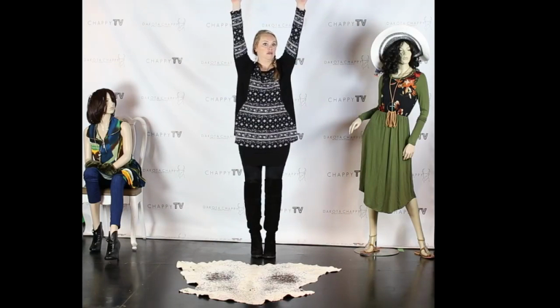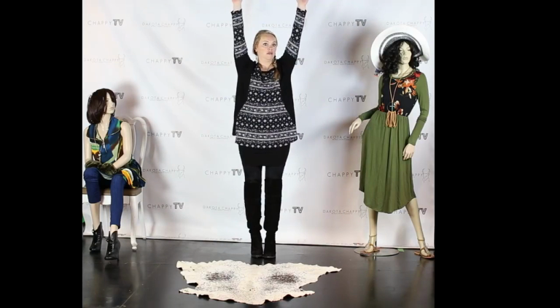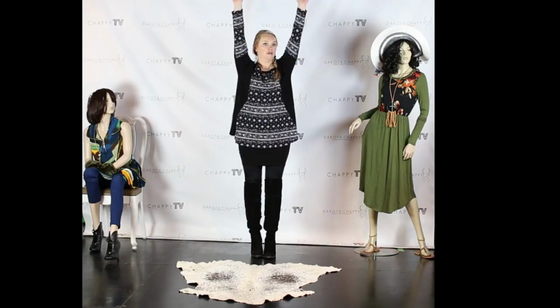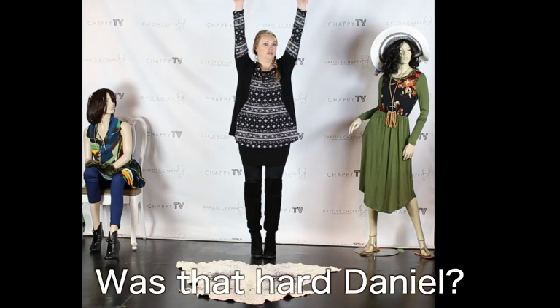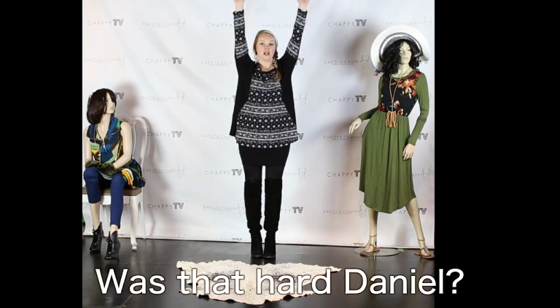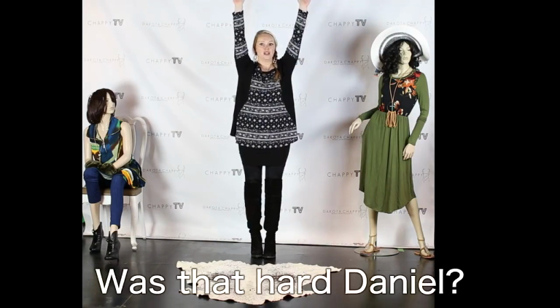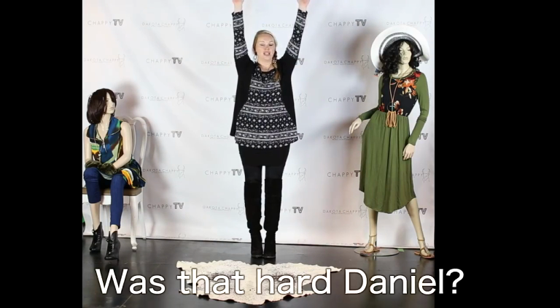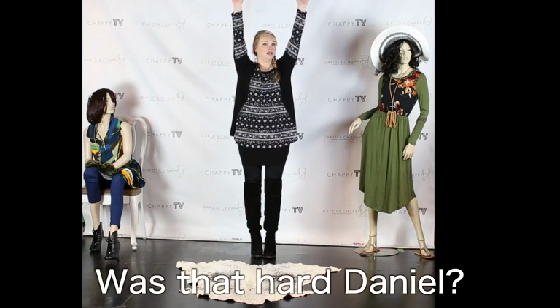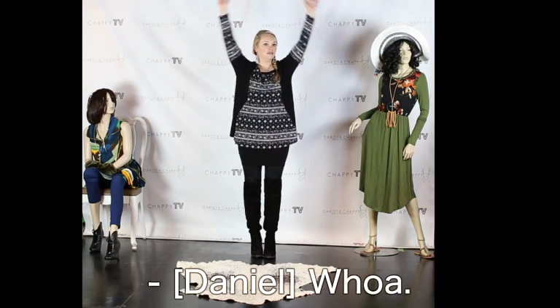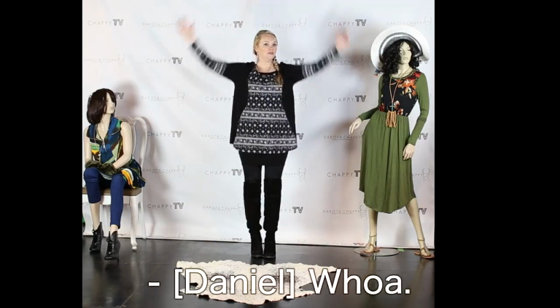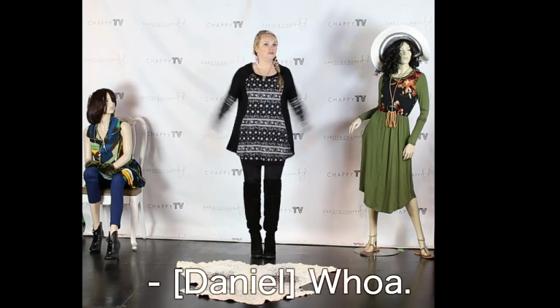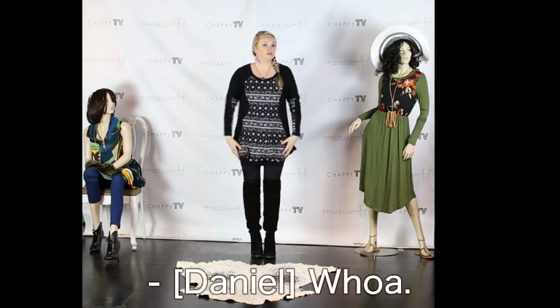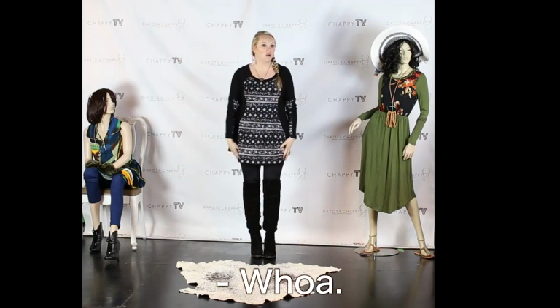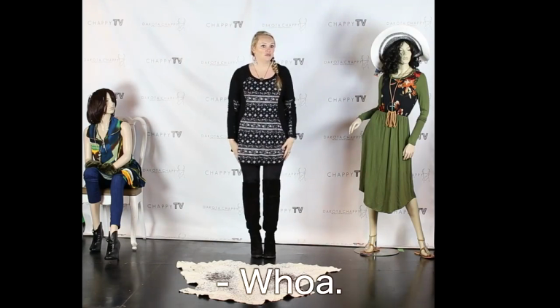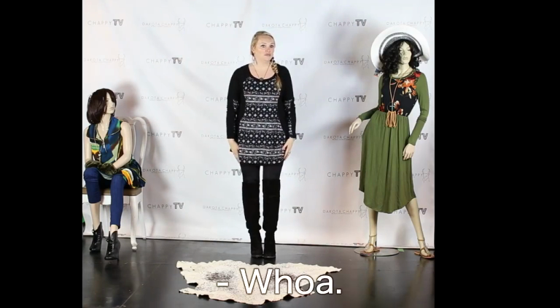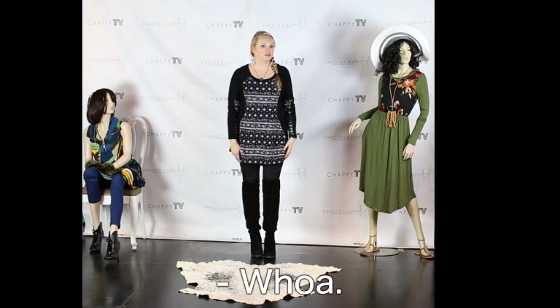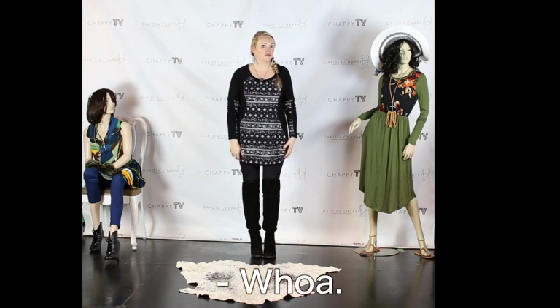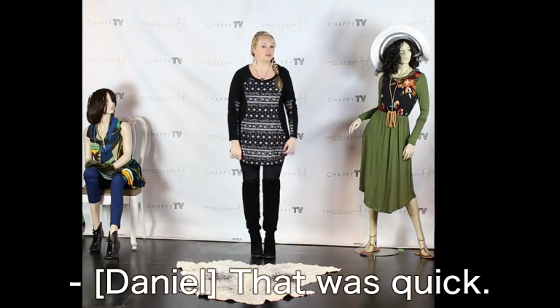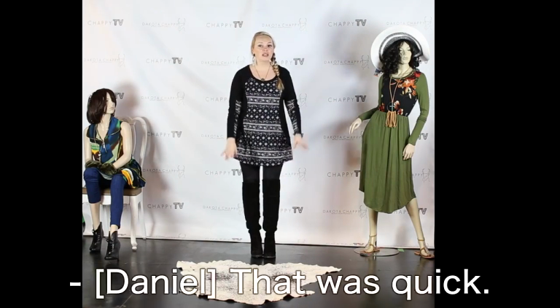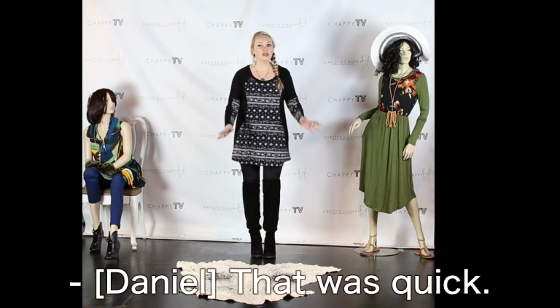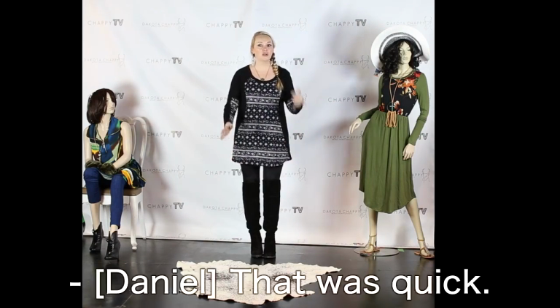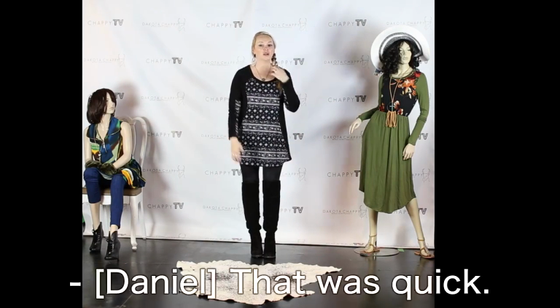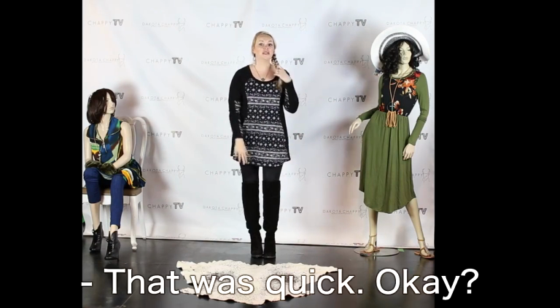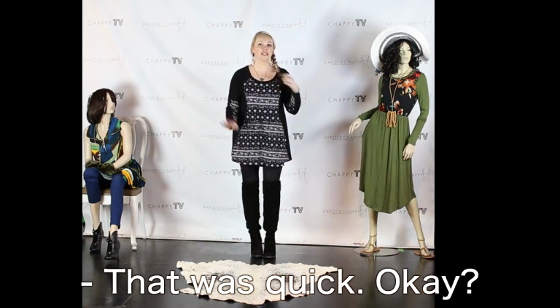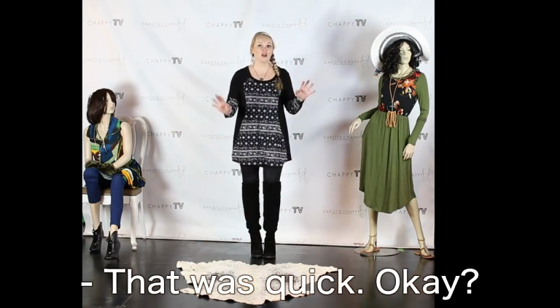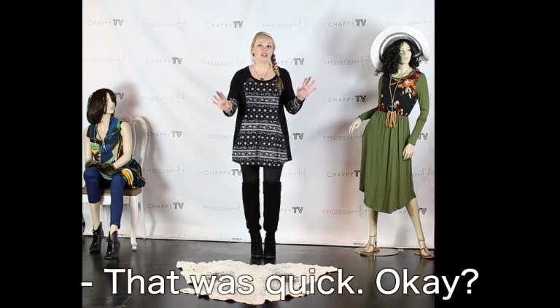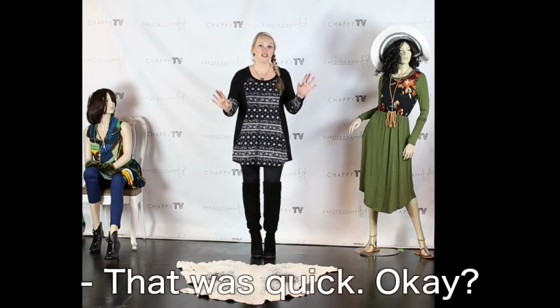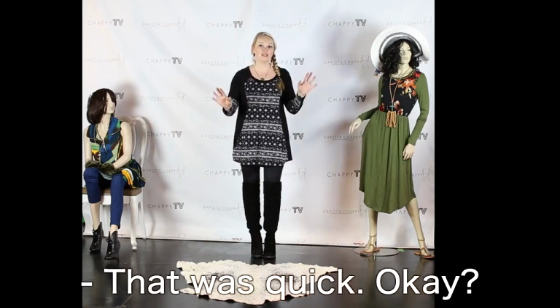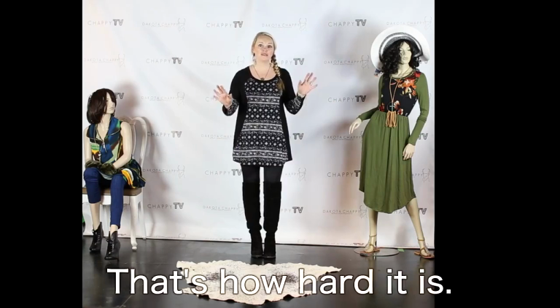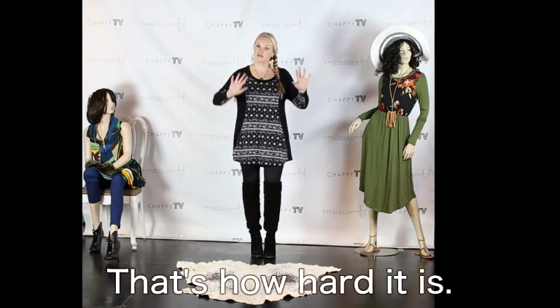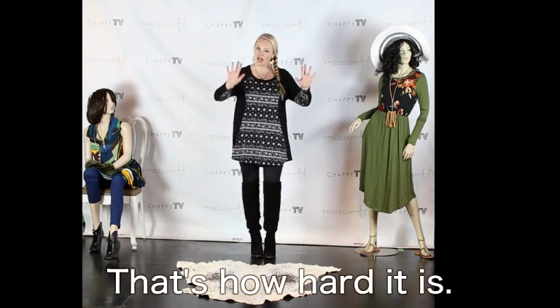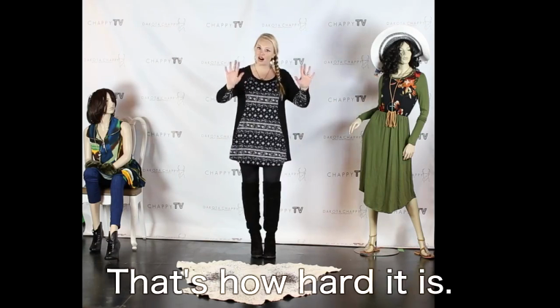Was that hard, Daniel? That was quick. That's how hard it is — not hard at all.